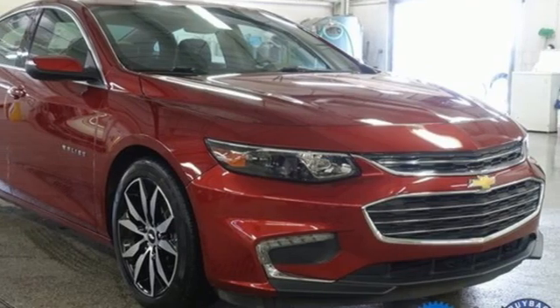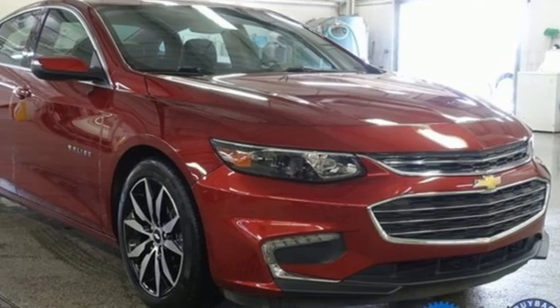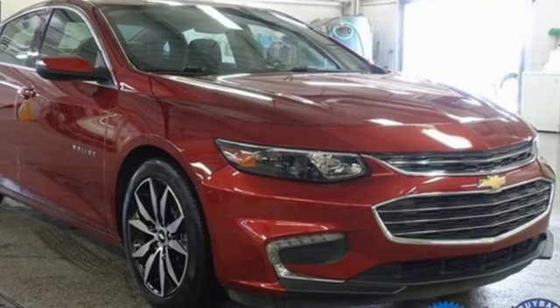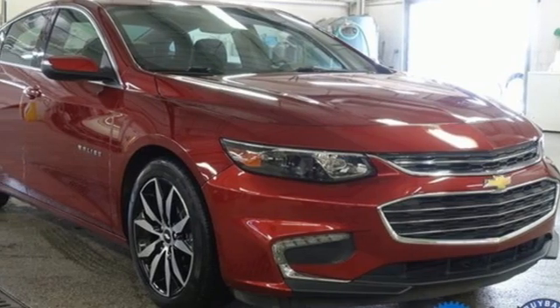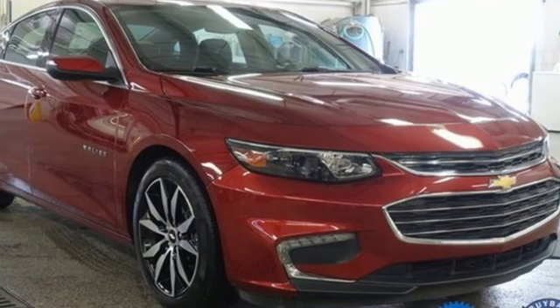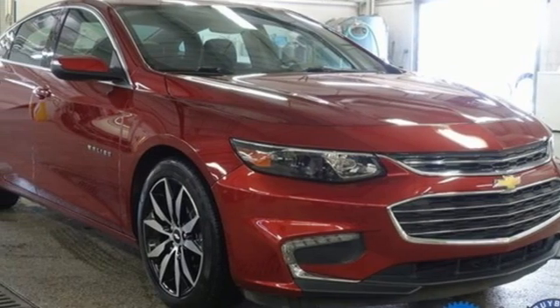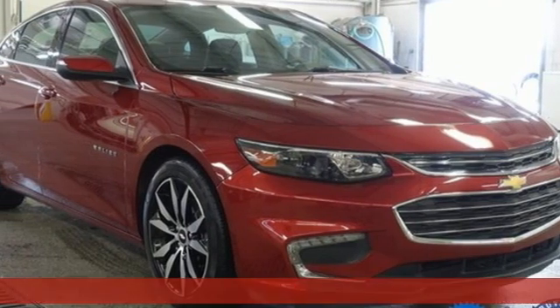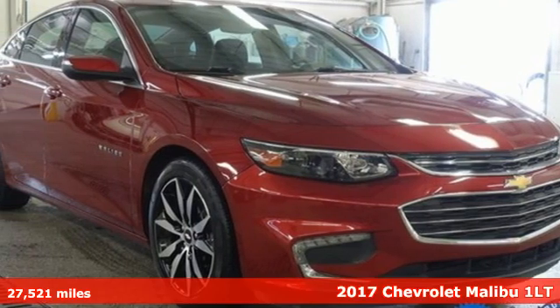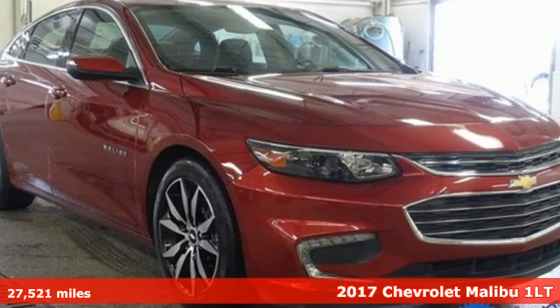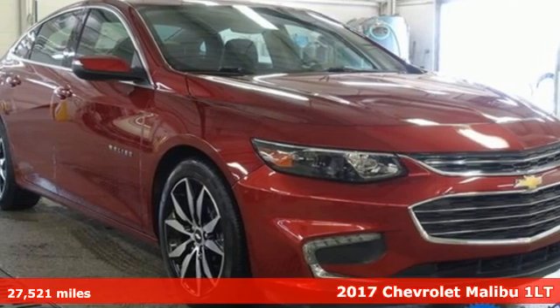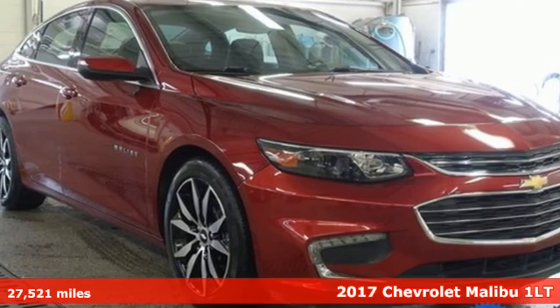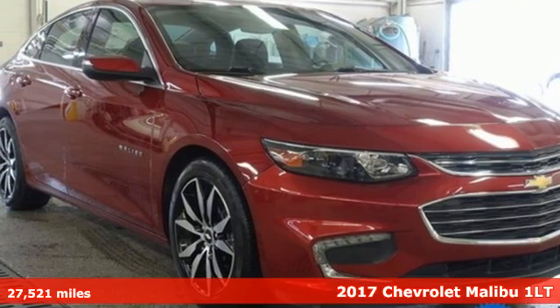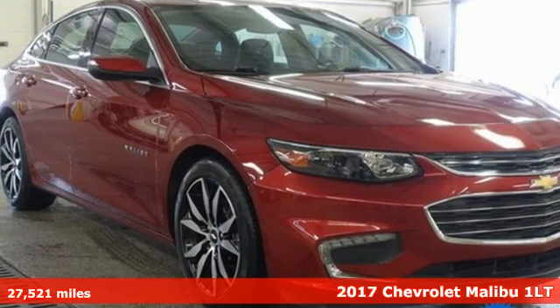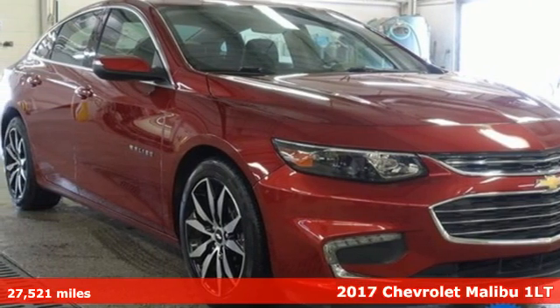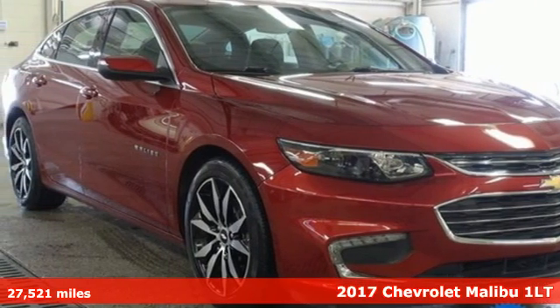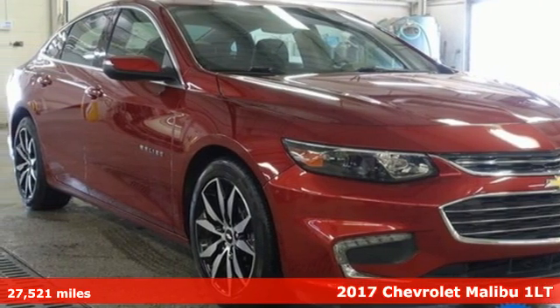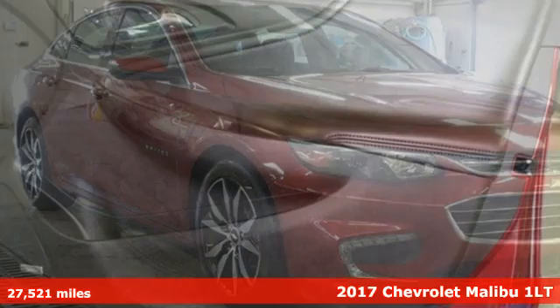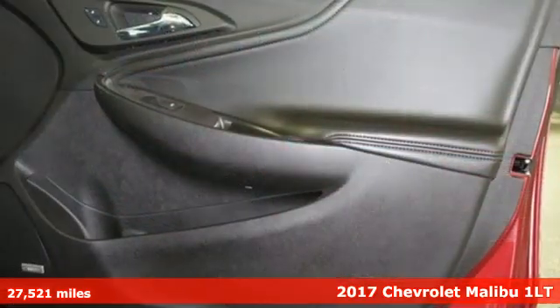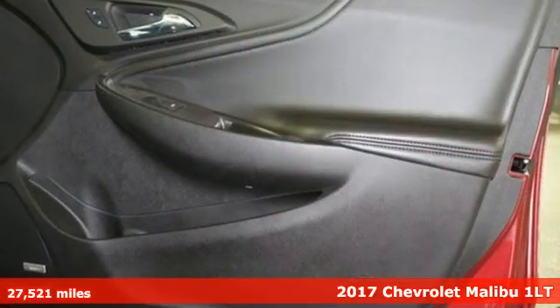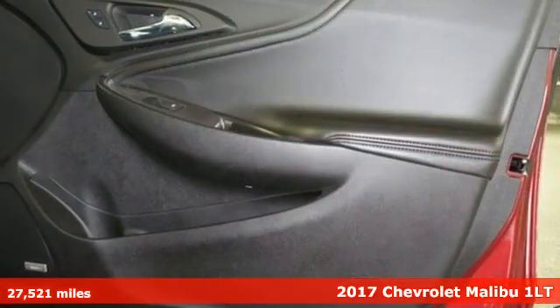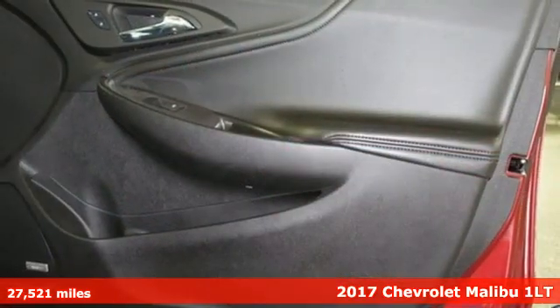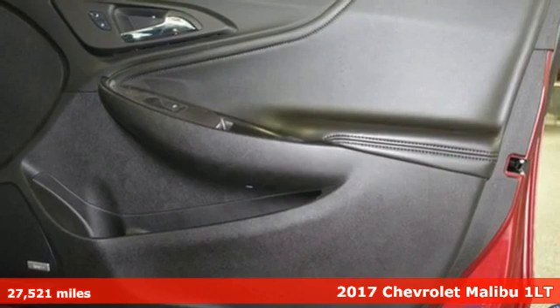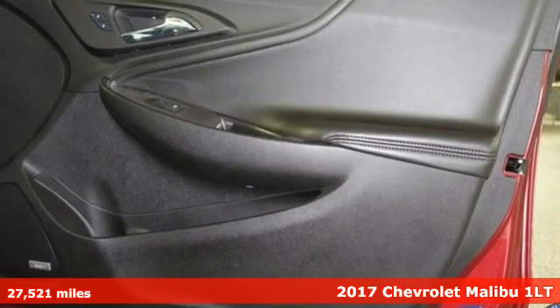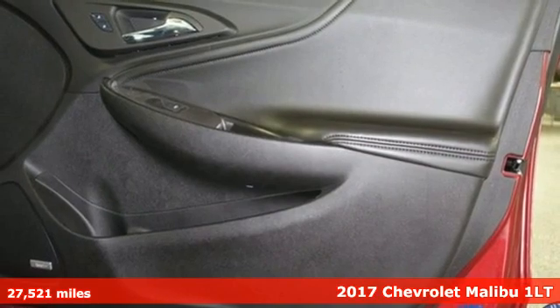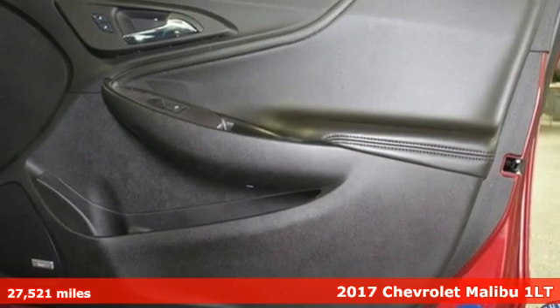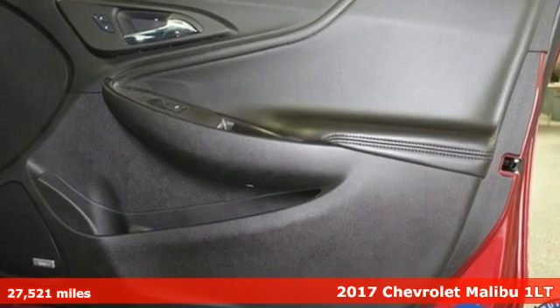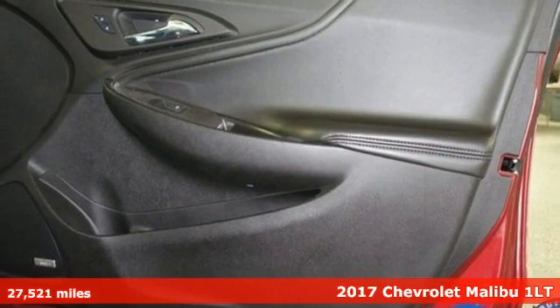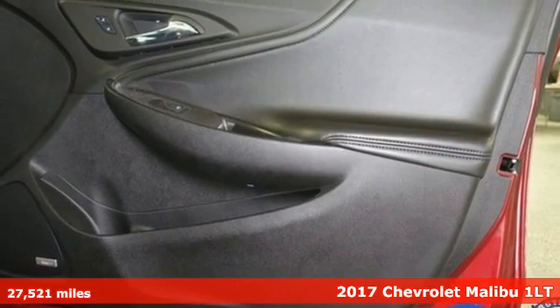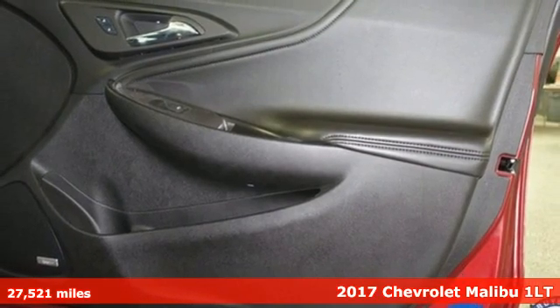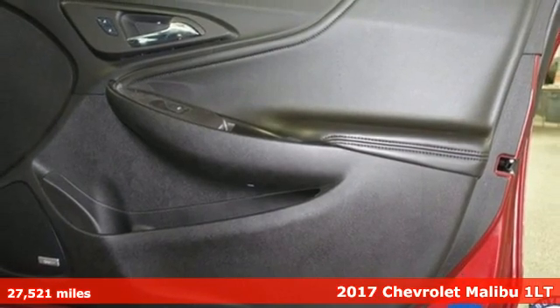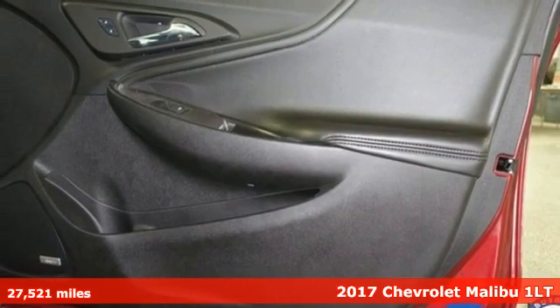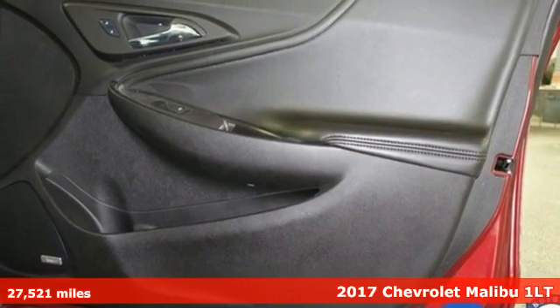Here's a 2017 Chevrolet Malibu. This Malibu shifts your perception of what a midsize car can be.